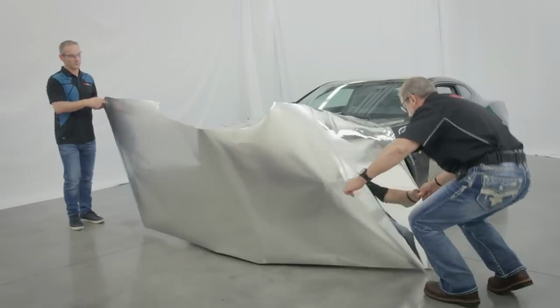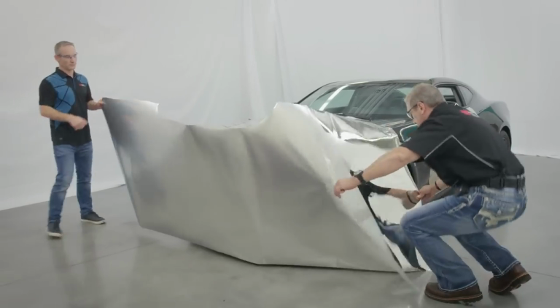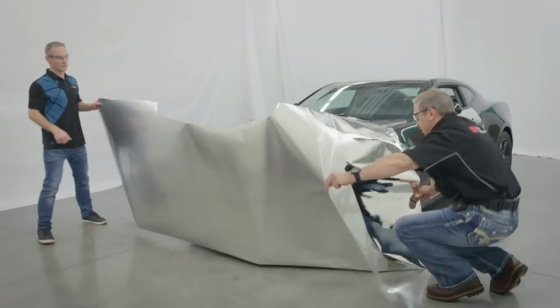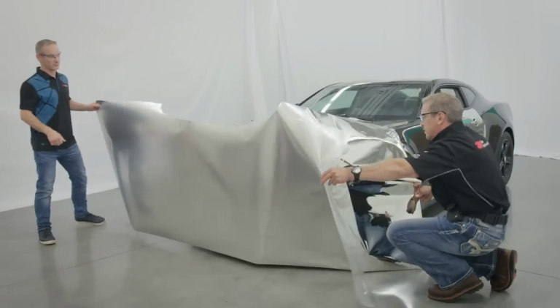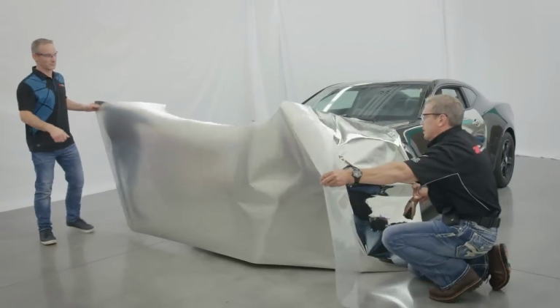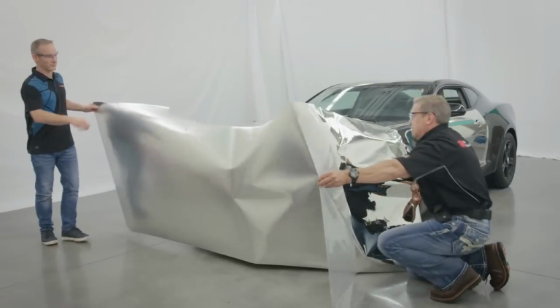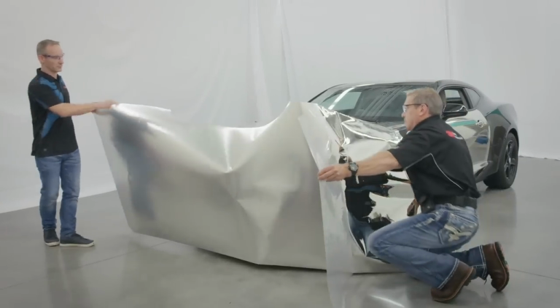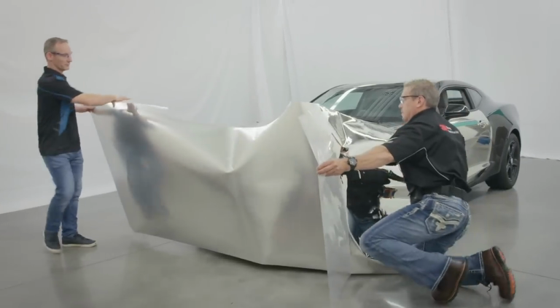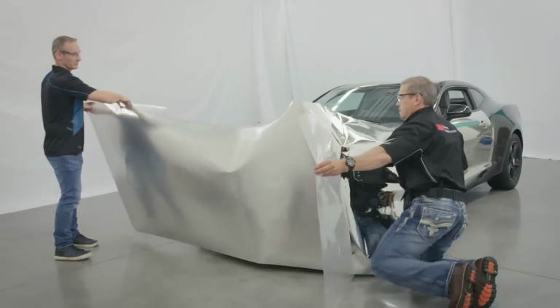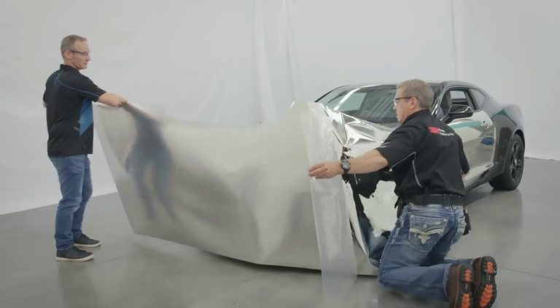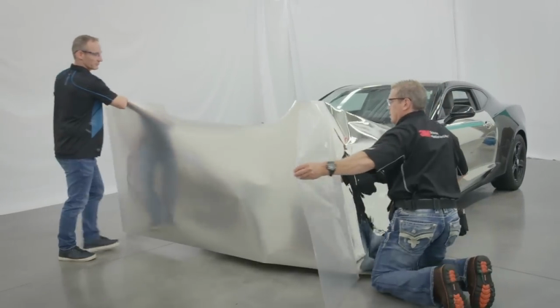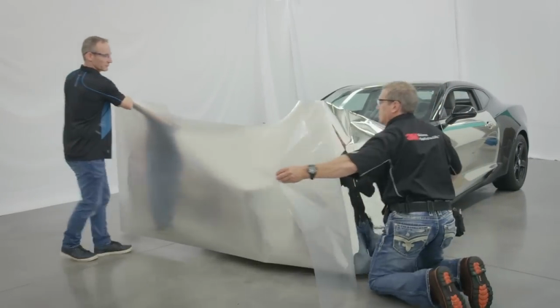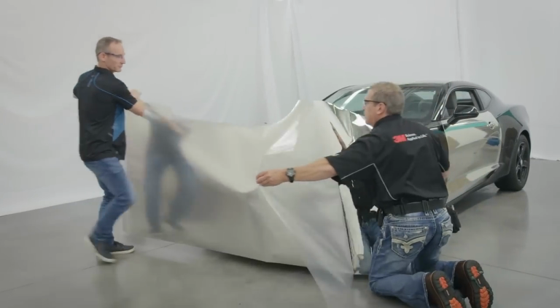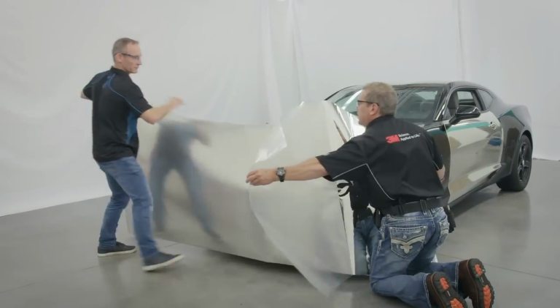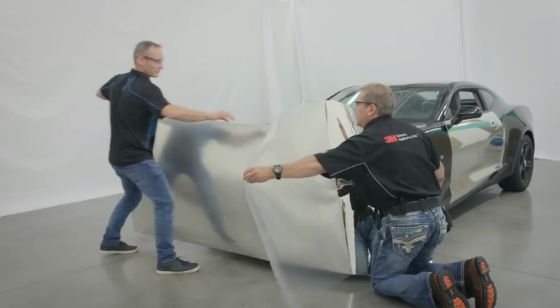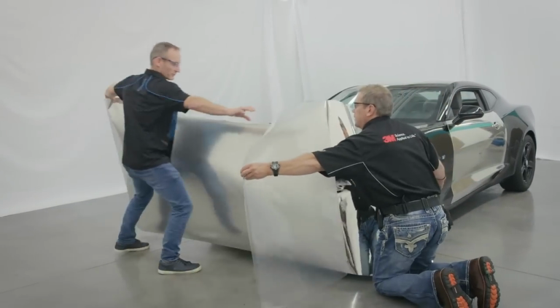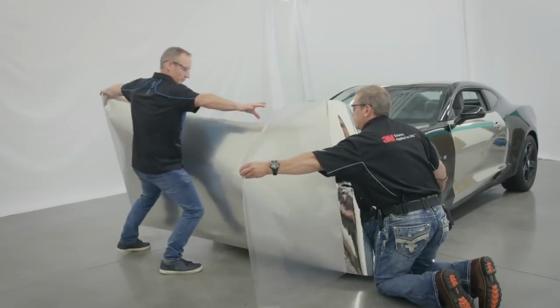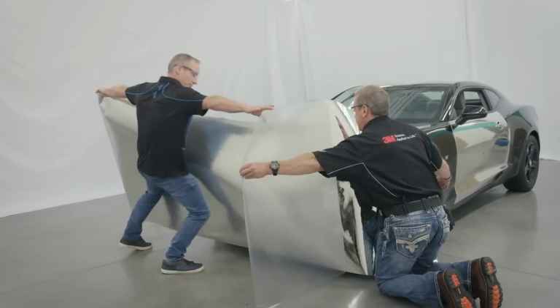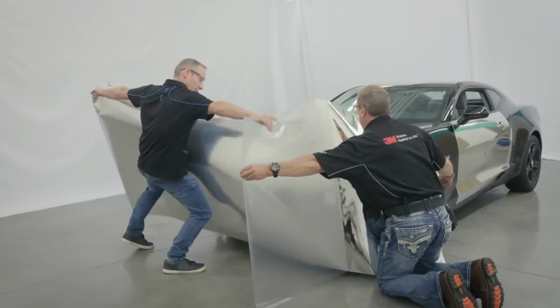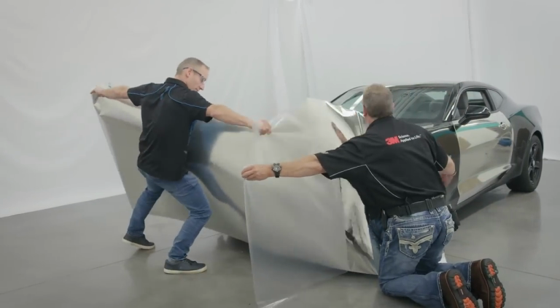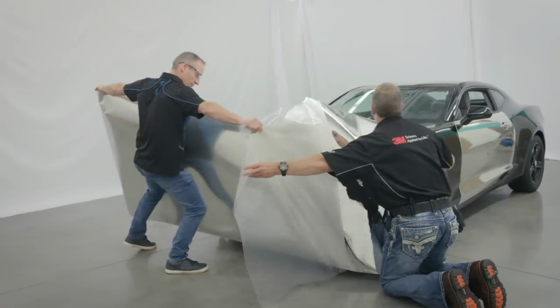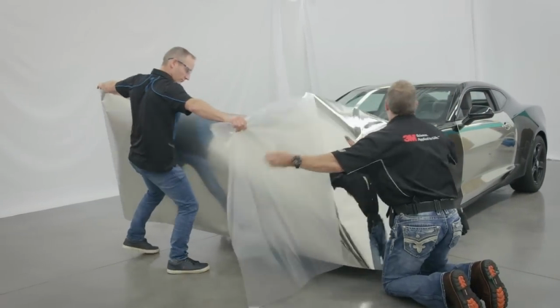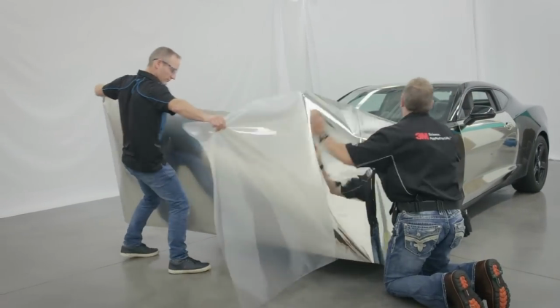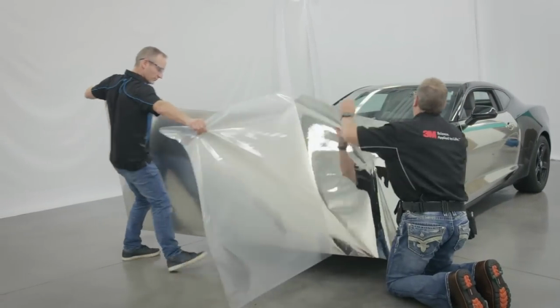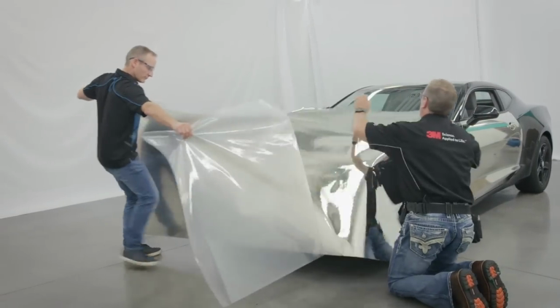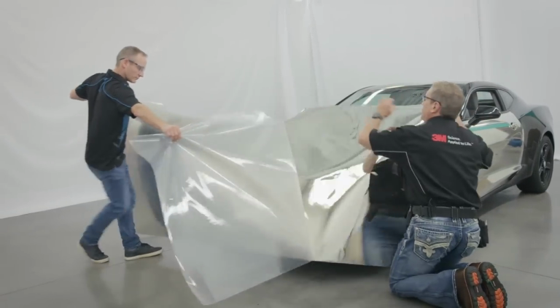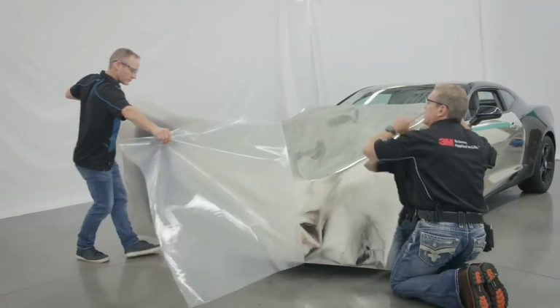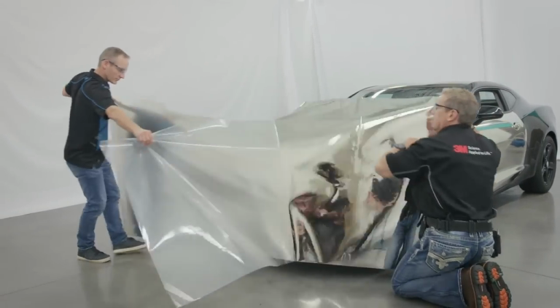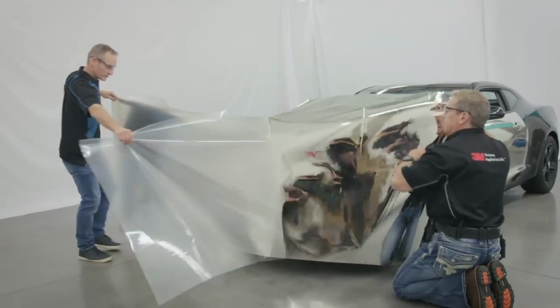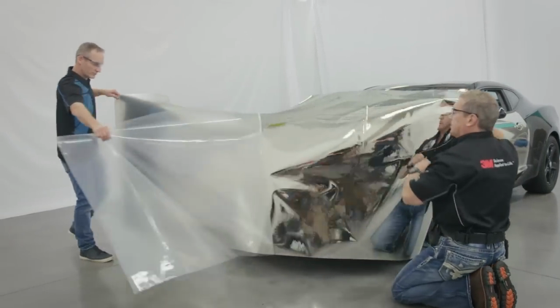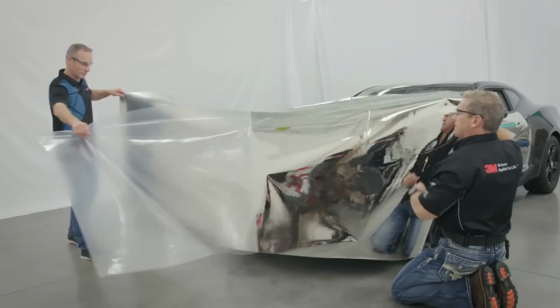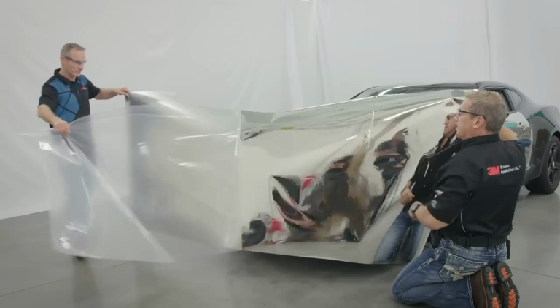Cut the material down to the shape of the bumper and remove both the protective and adhesive liners.